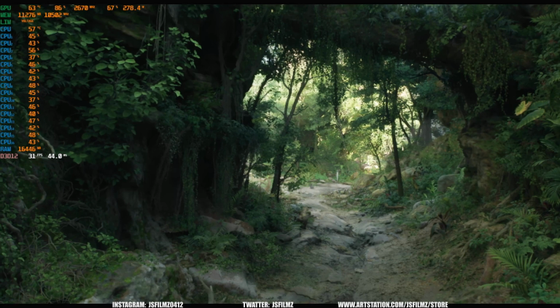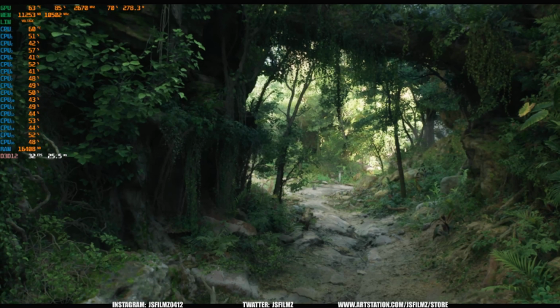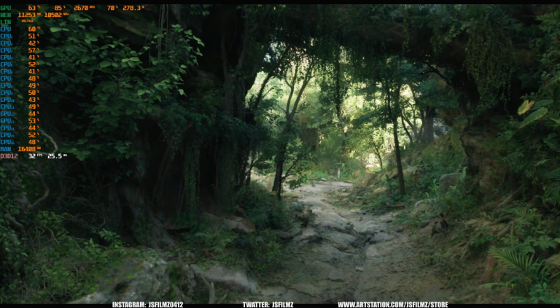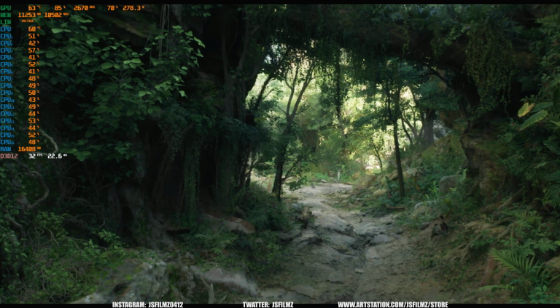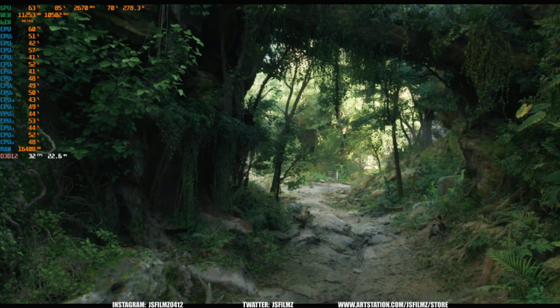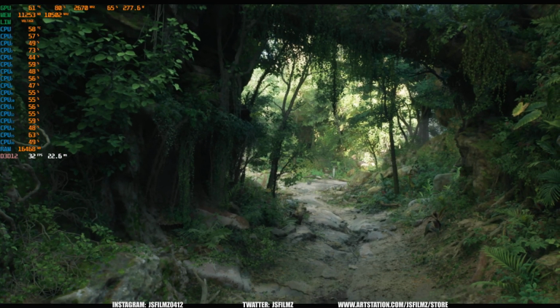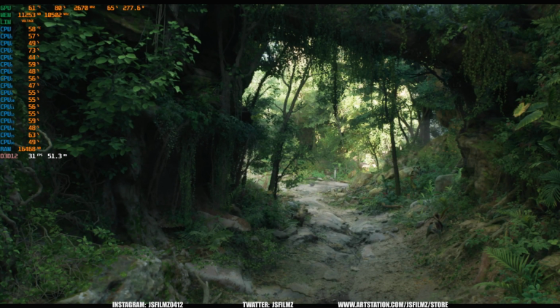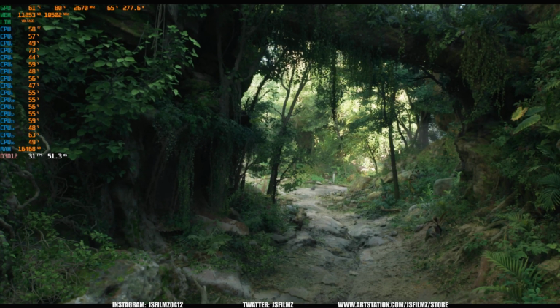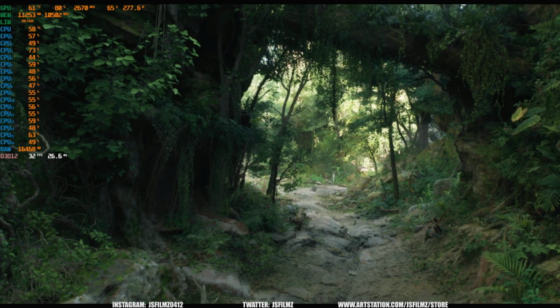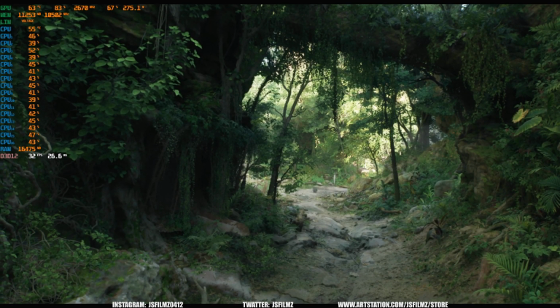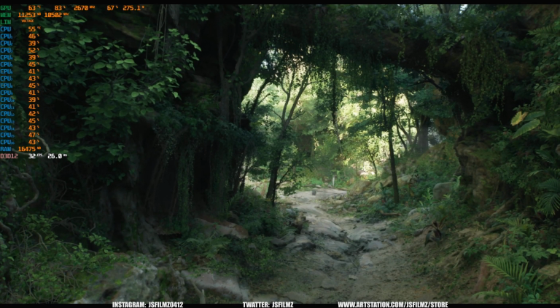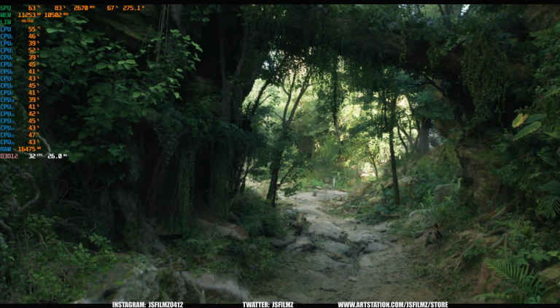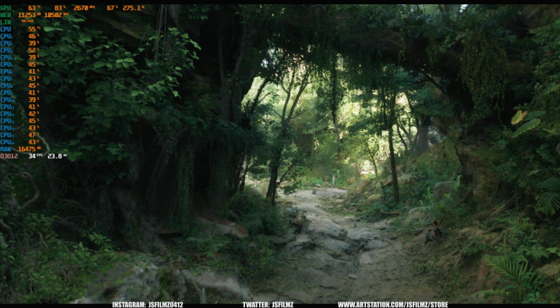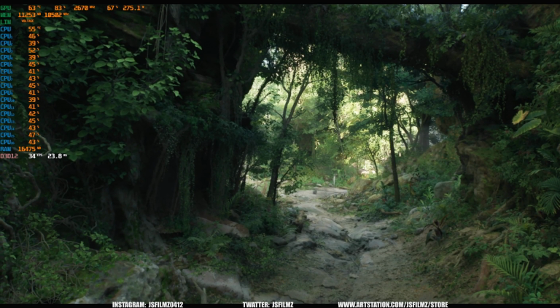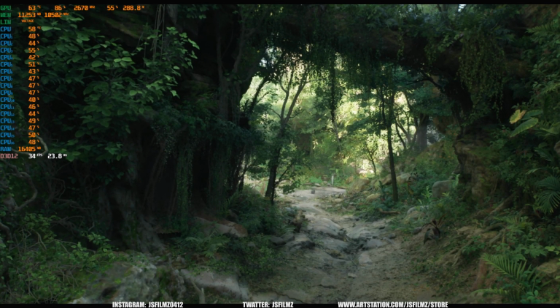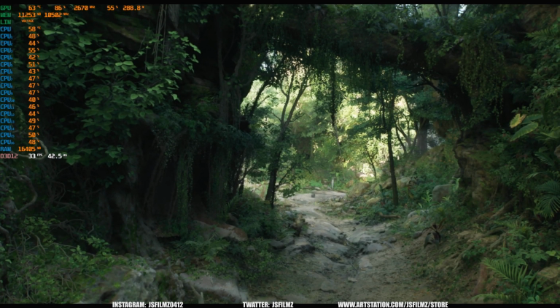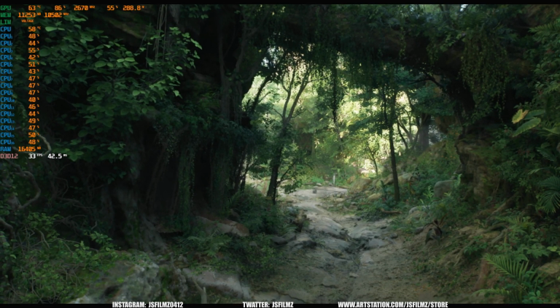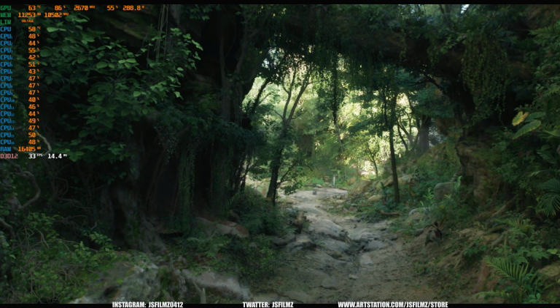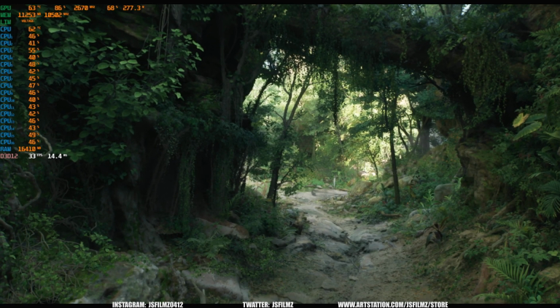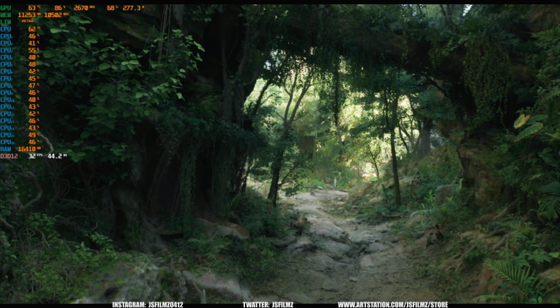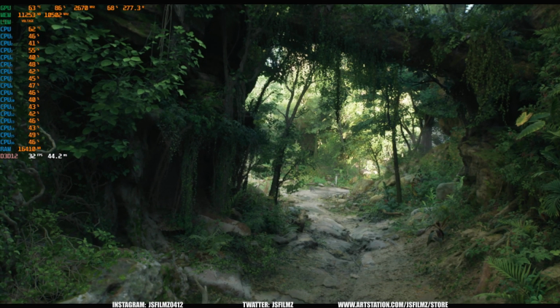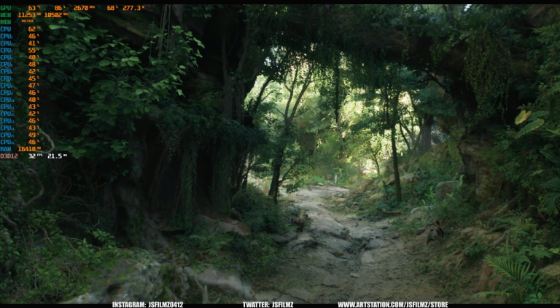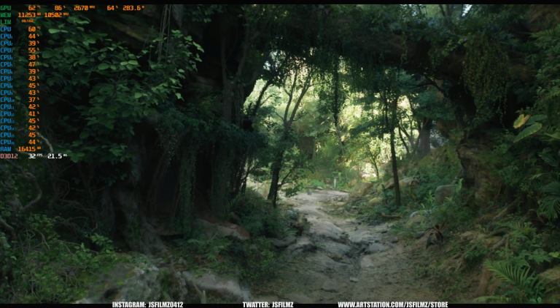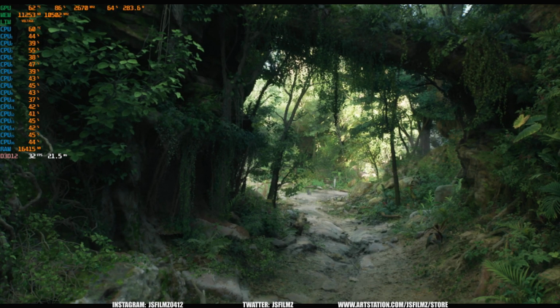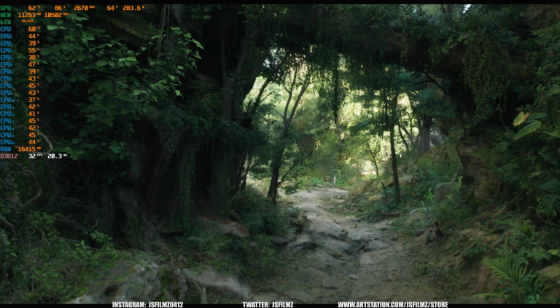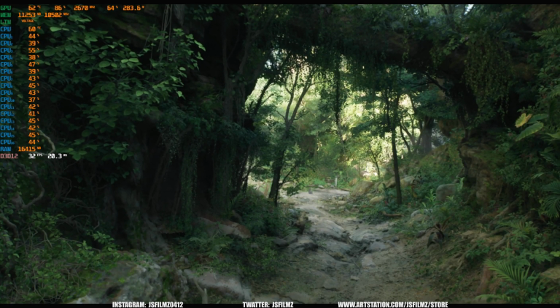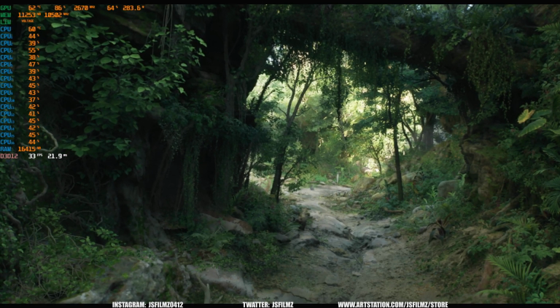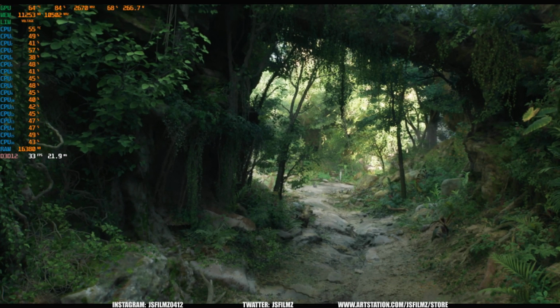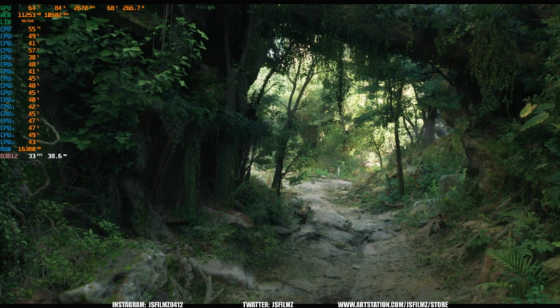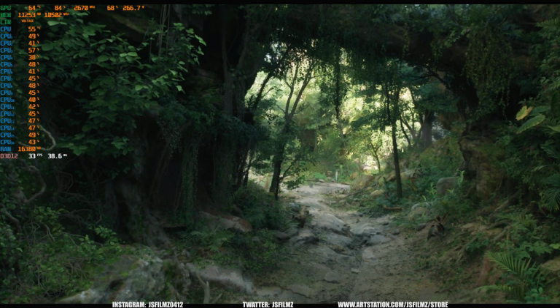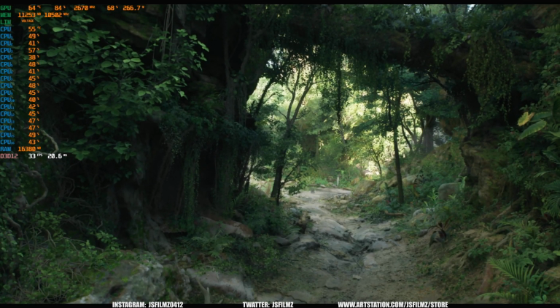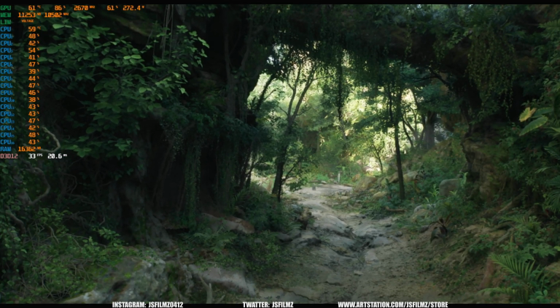Hey, what's going on, y'all? Jay from JS Films. In this video, we're going to be taking a look at the Electric Dreams demo in virtual reality.